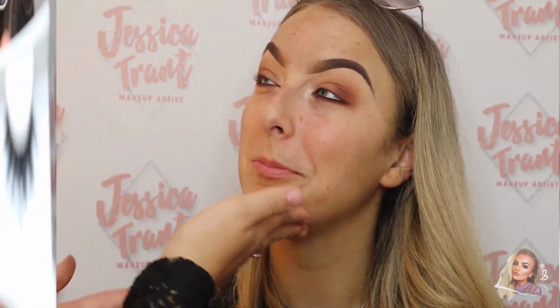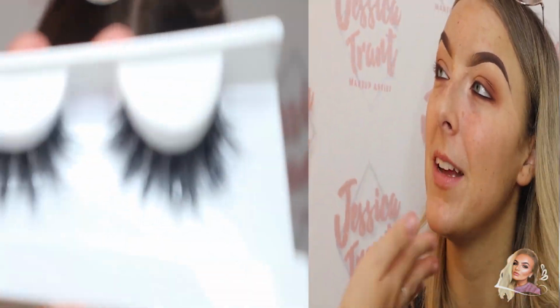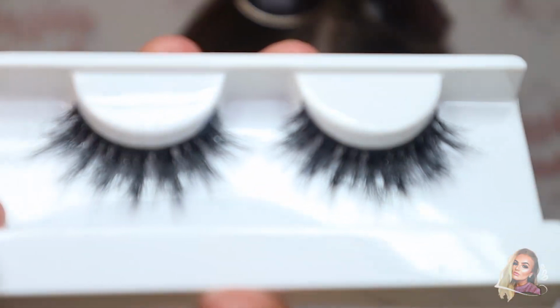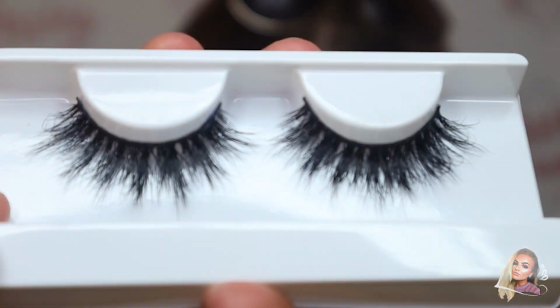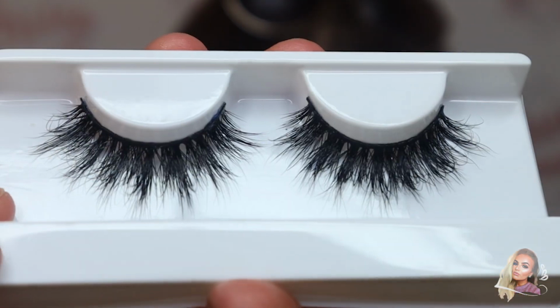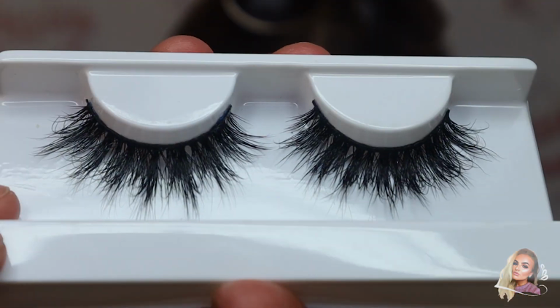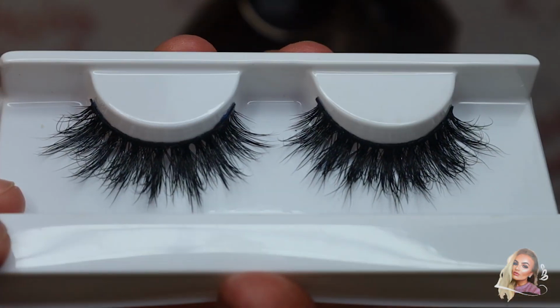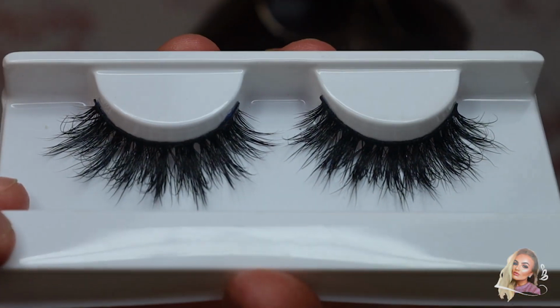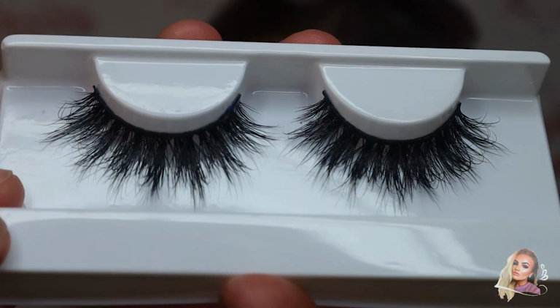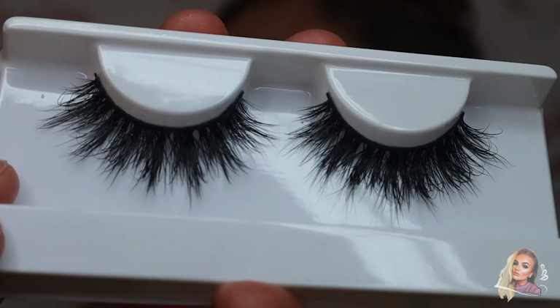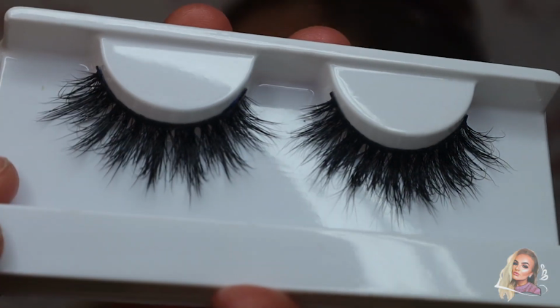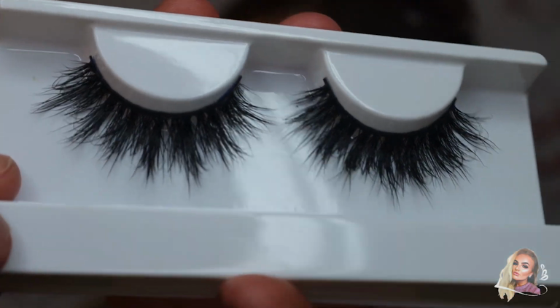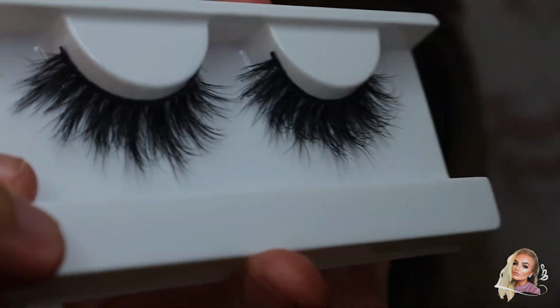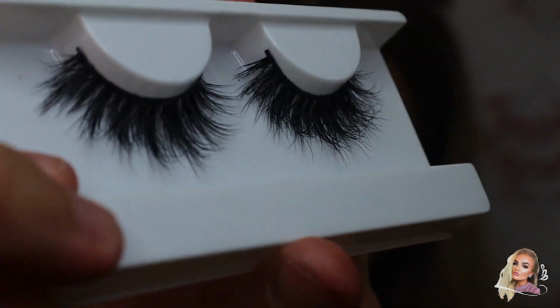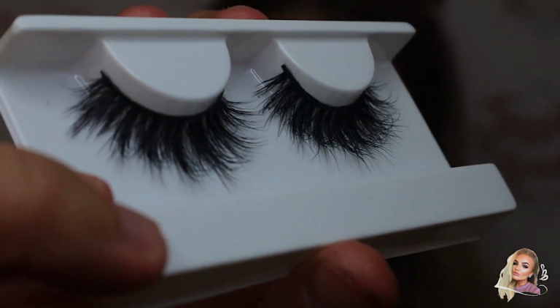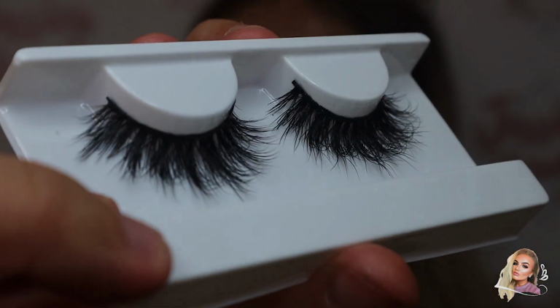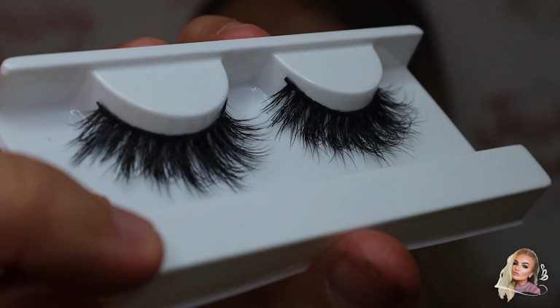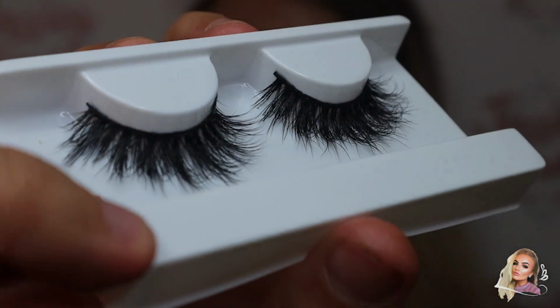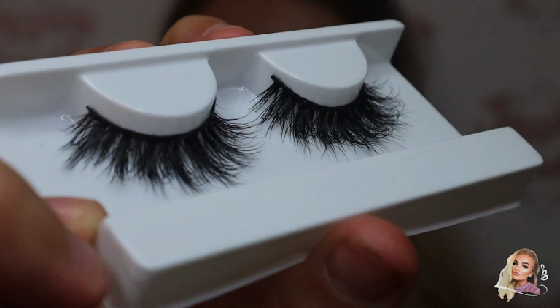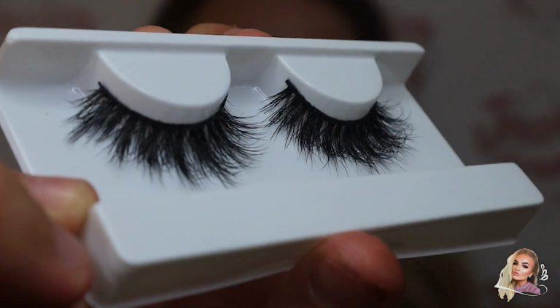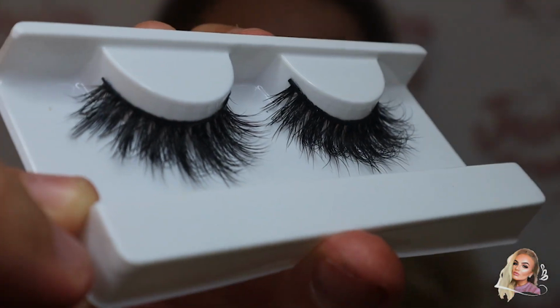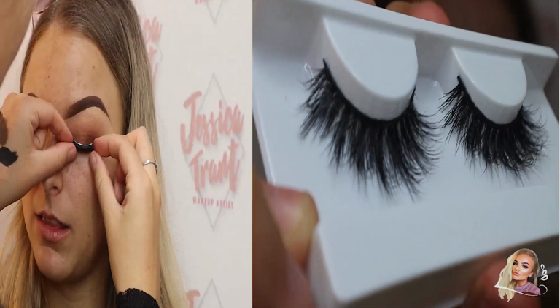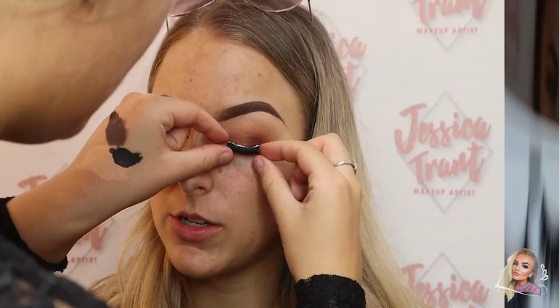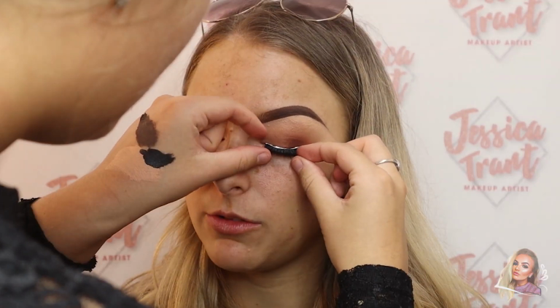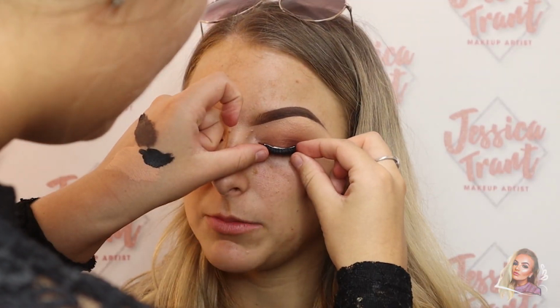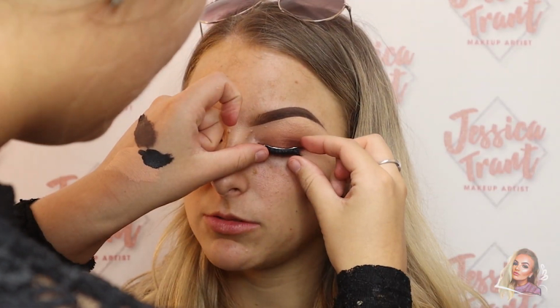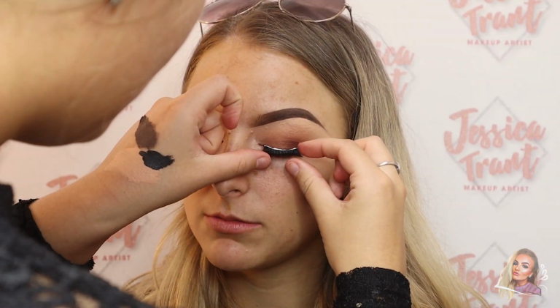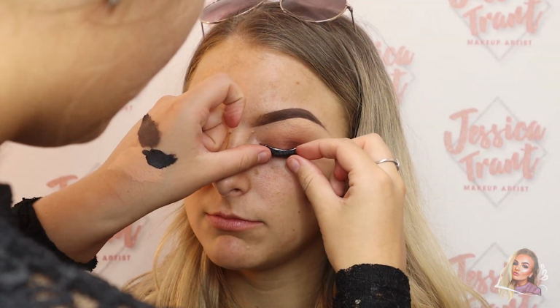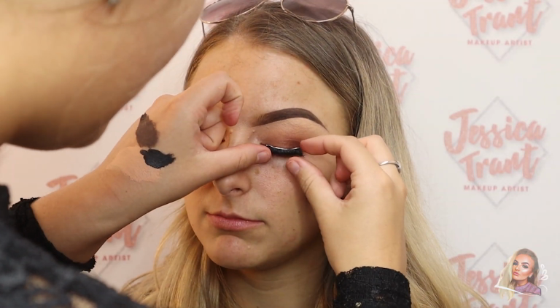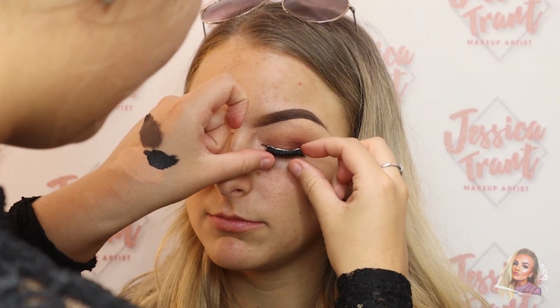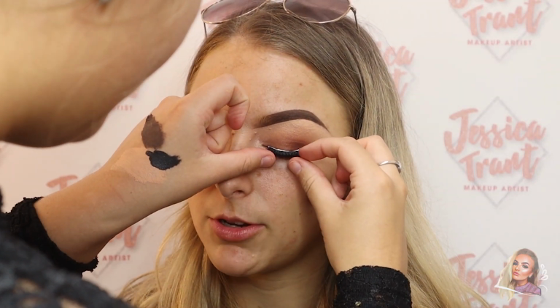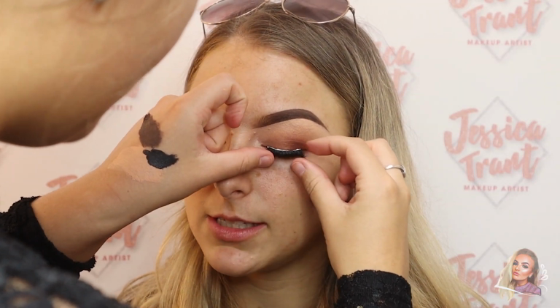And then I'm going to pop on one of my favorites - these are the Prima lashes in the style Savage. I love these, they're so nice and fluffy.